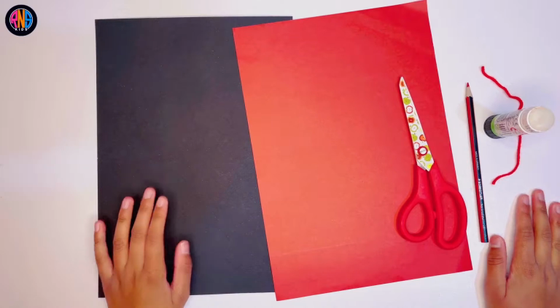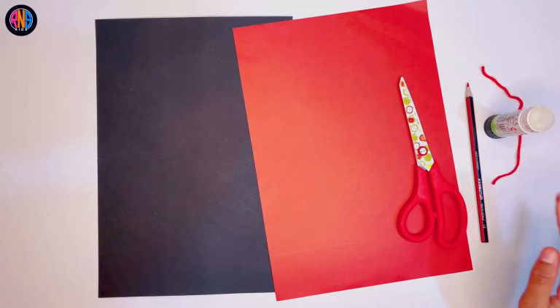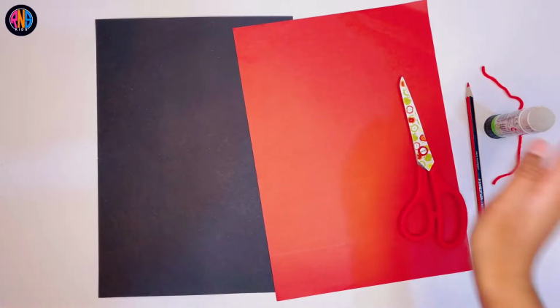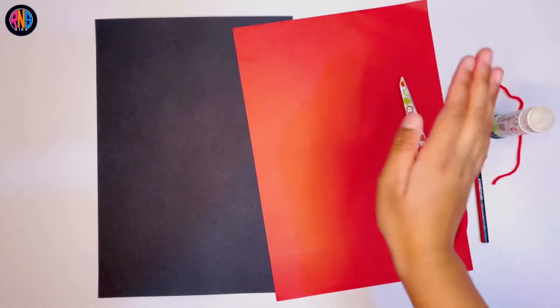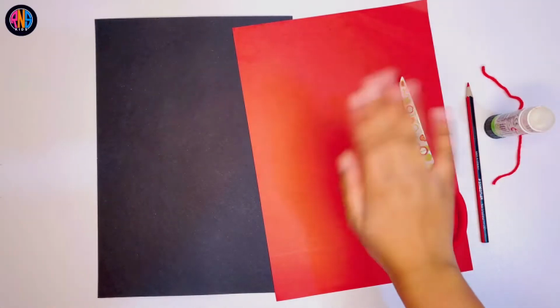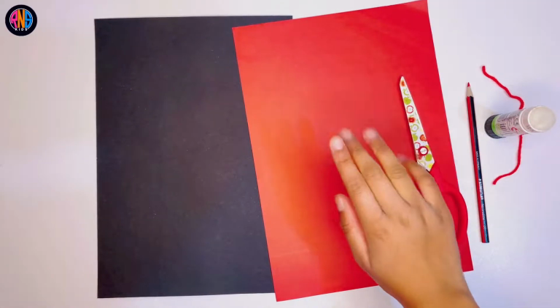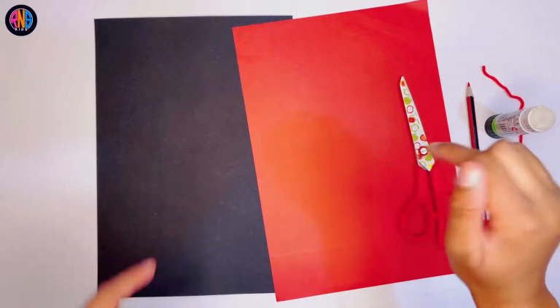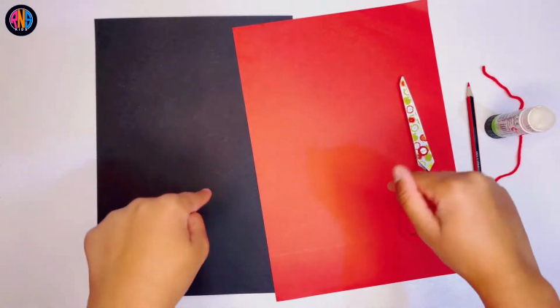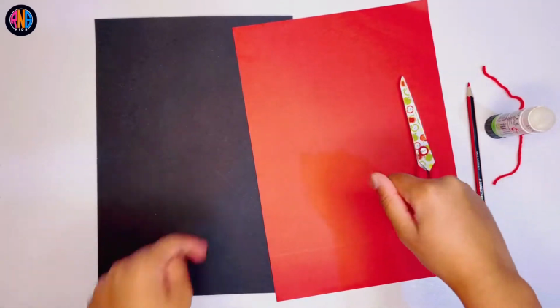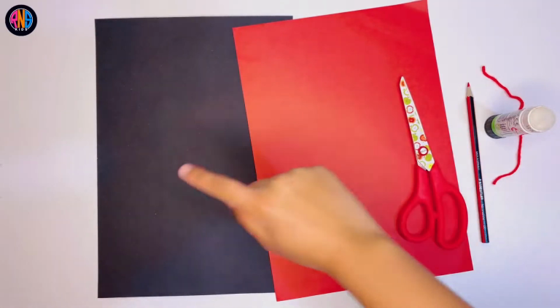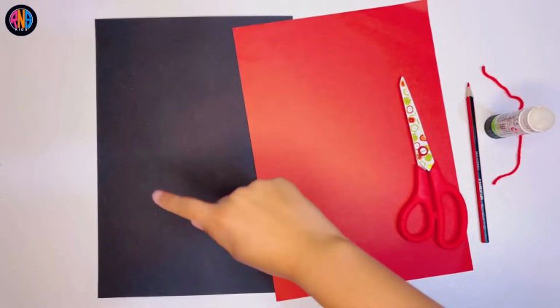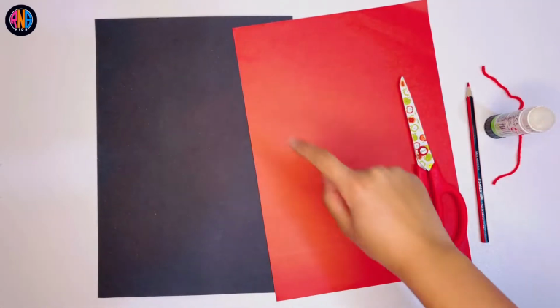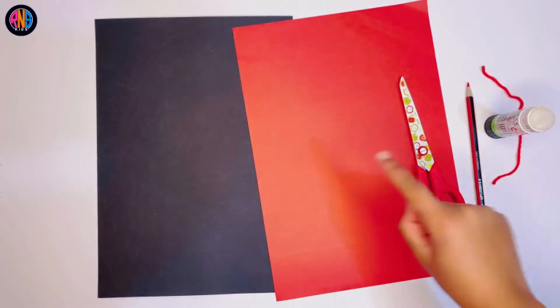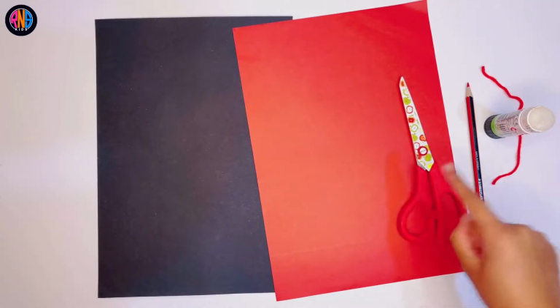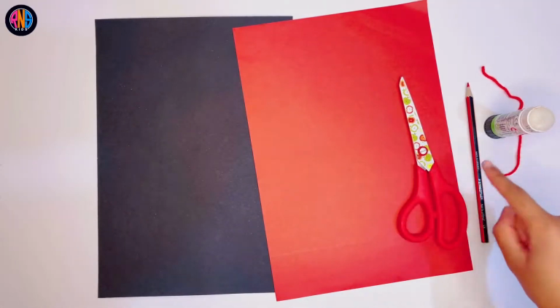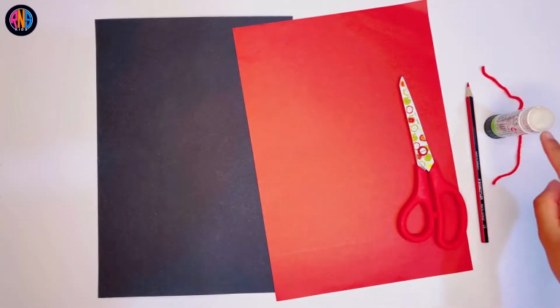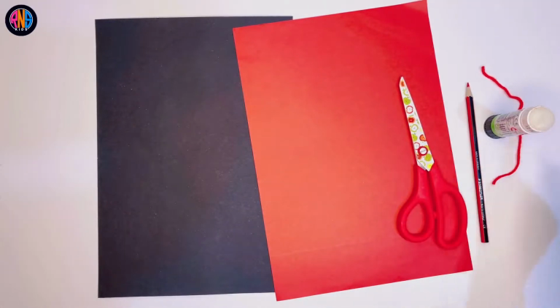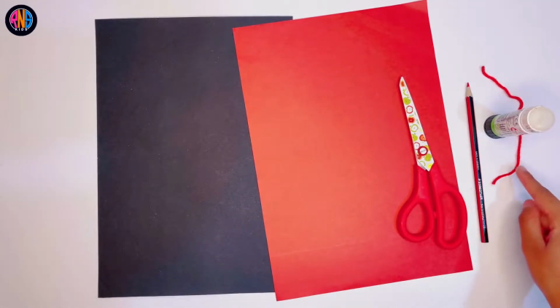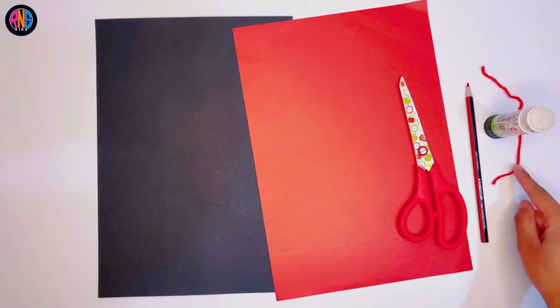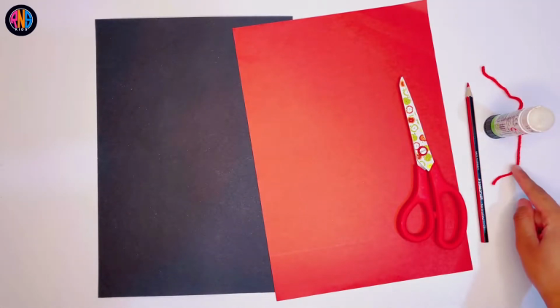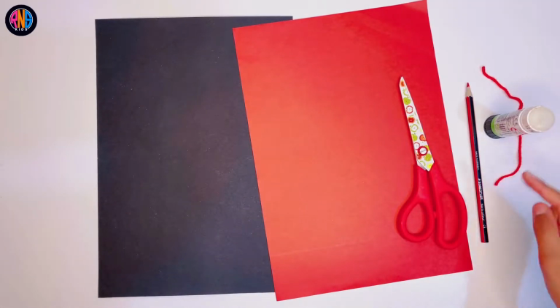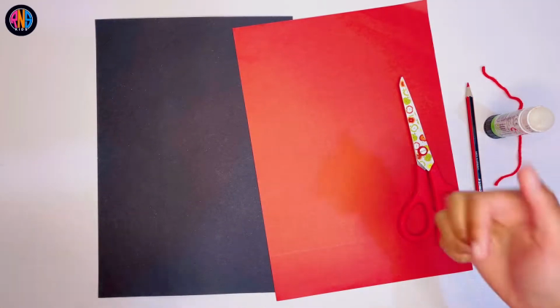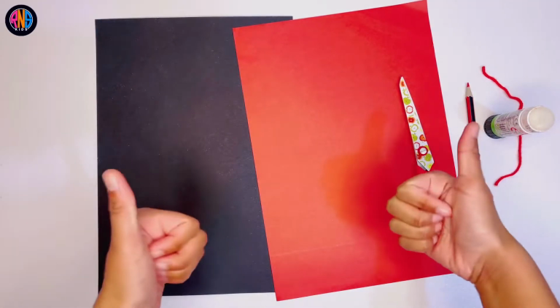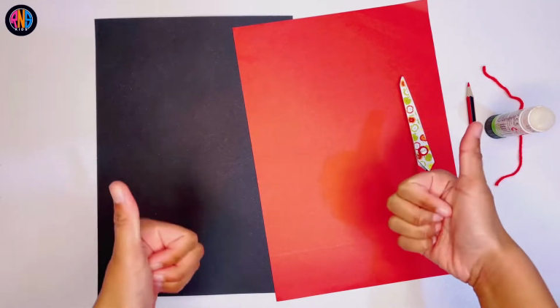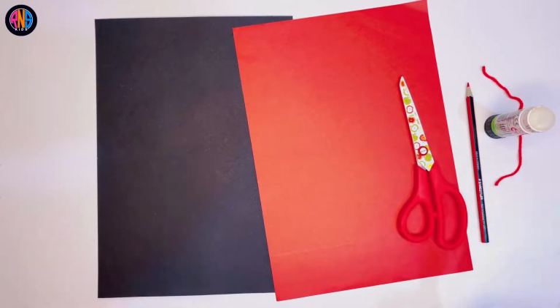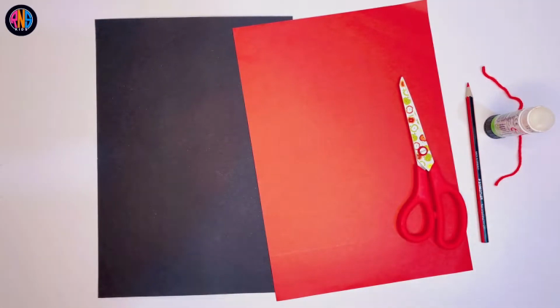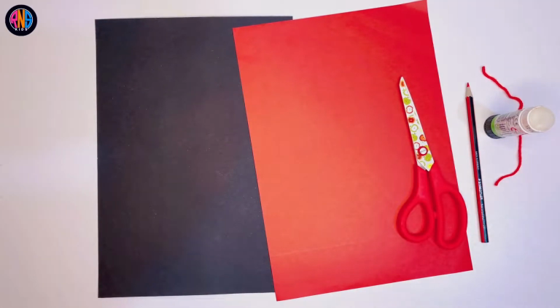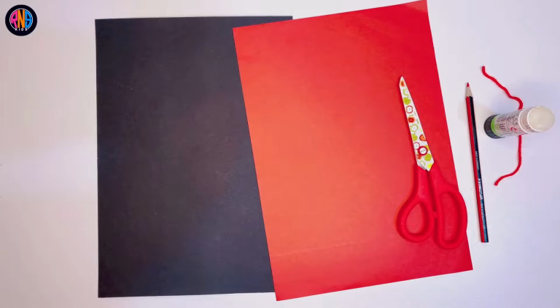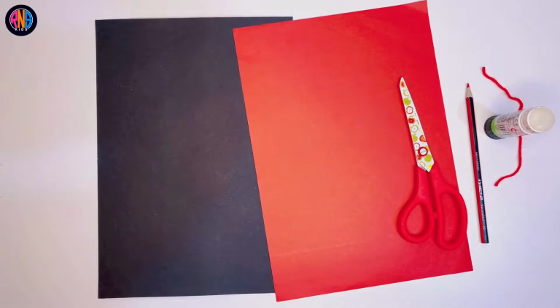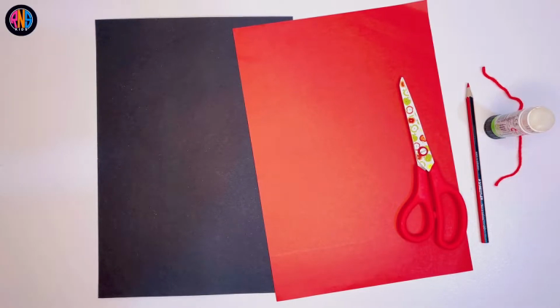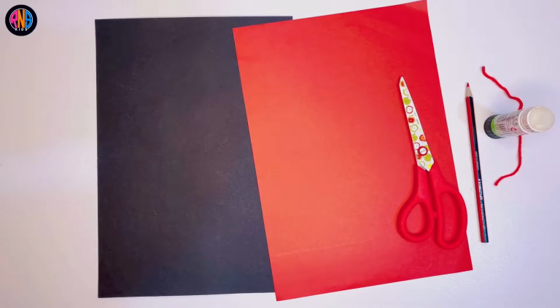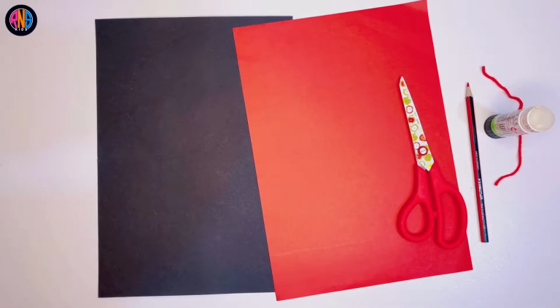Hi everyone! Today we are going to make a Mother's Day card. You need all of these things. Let's begin!